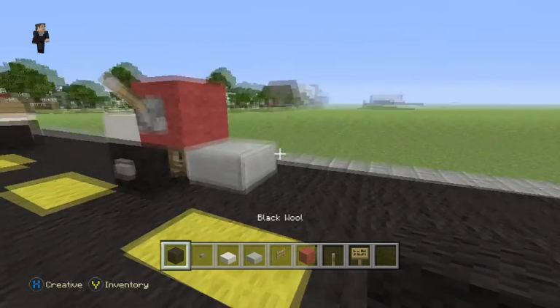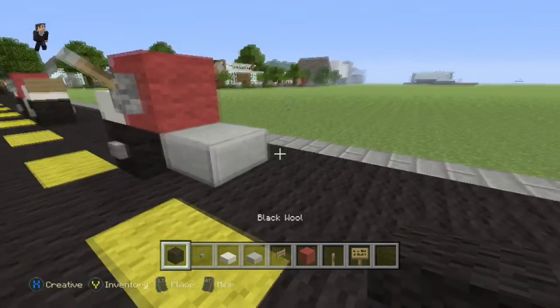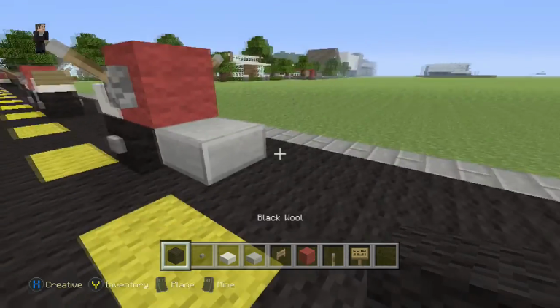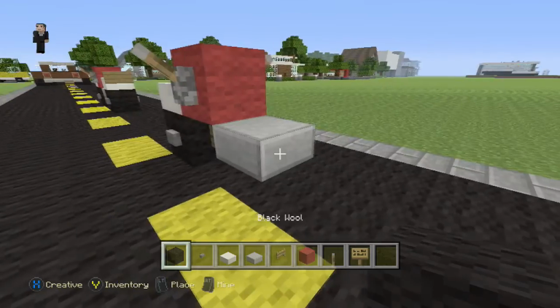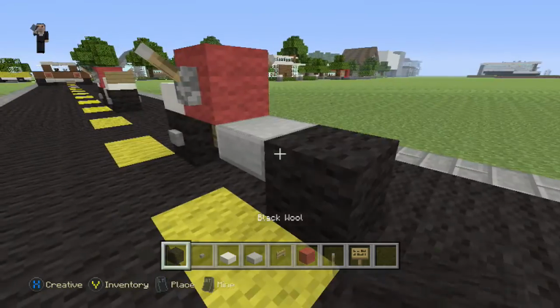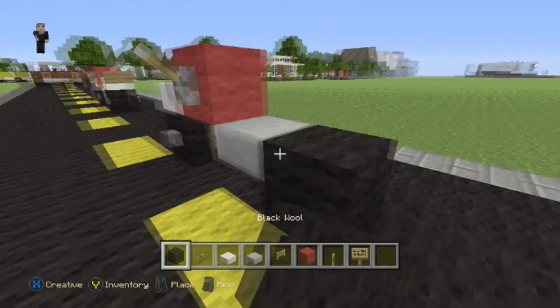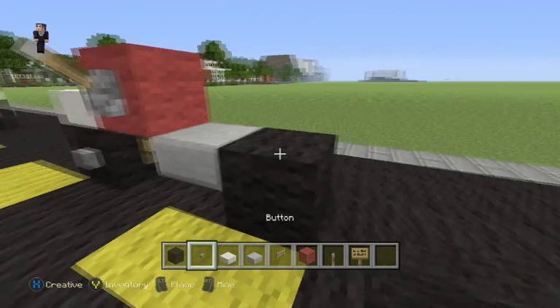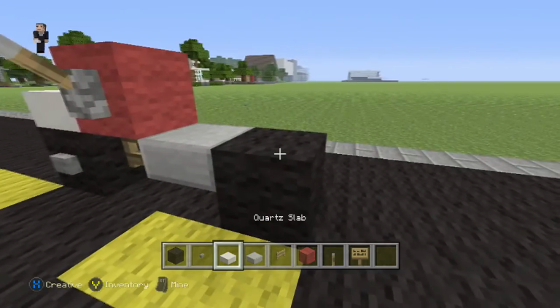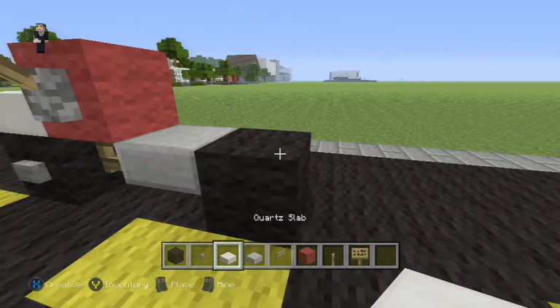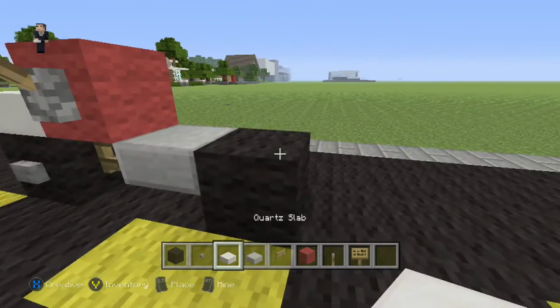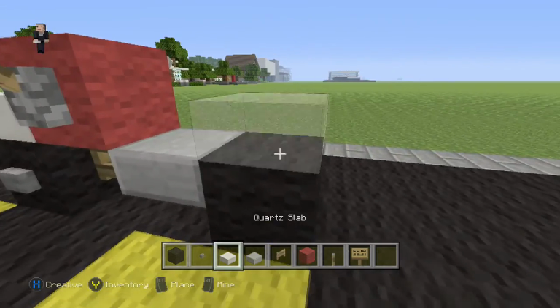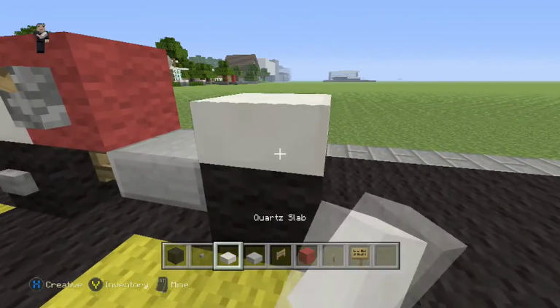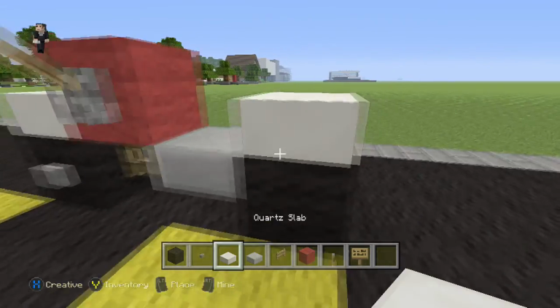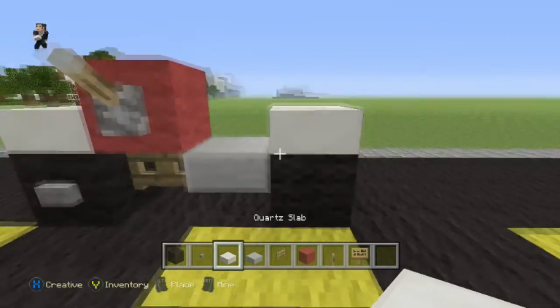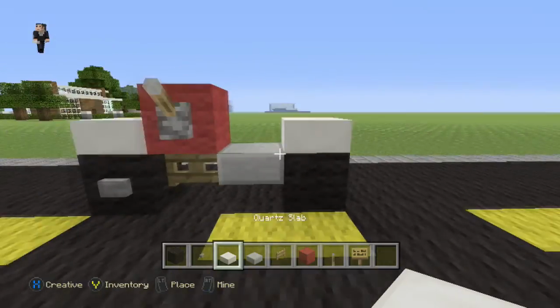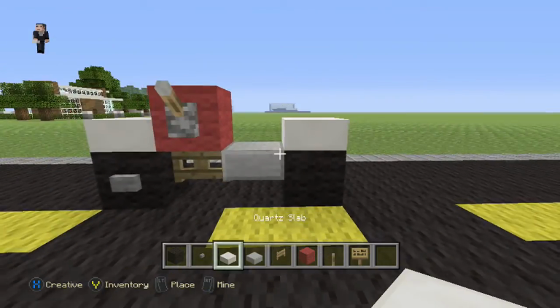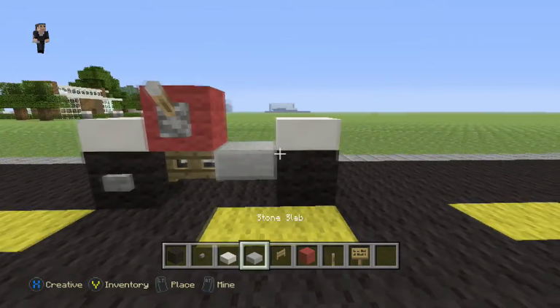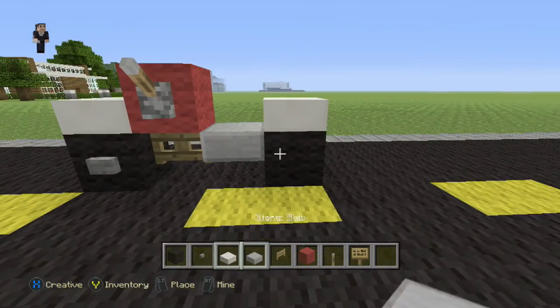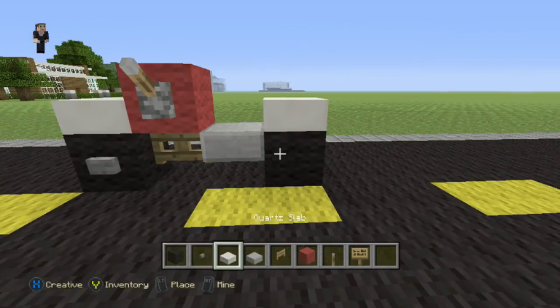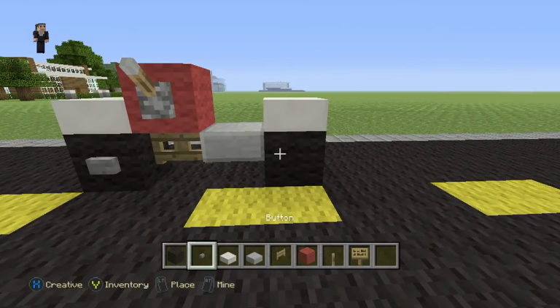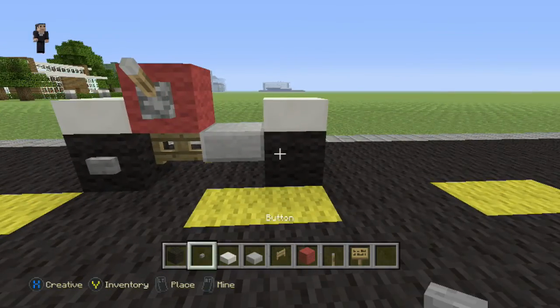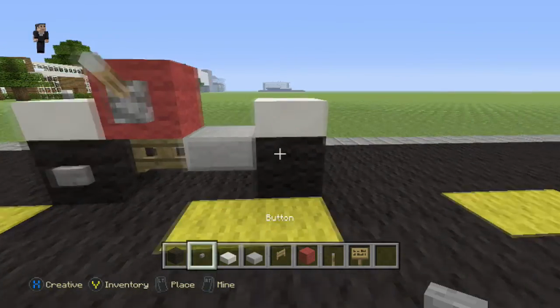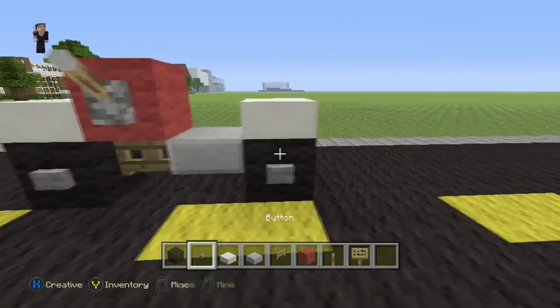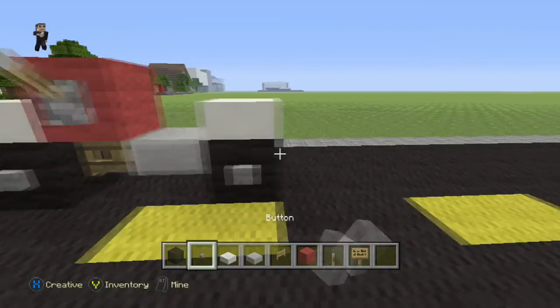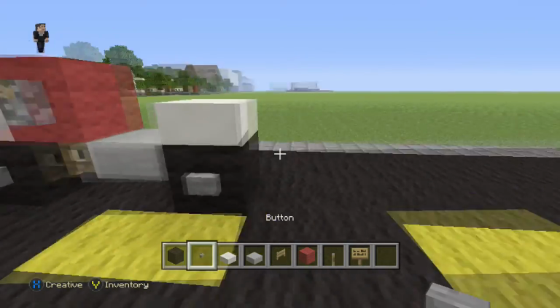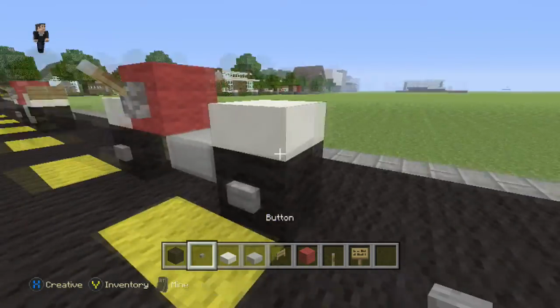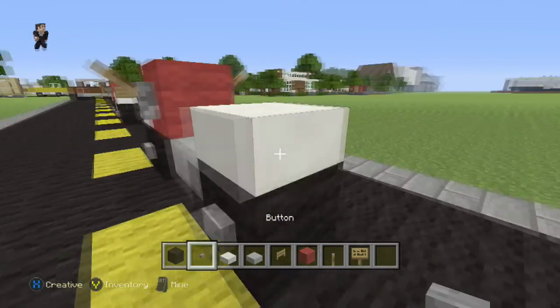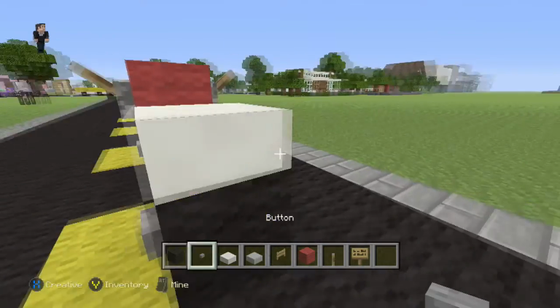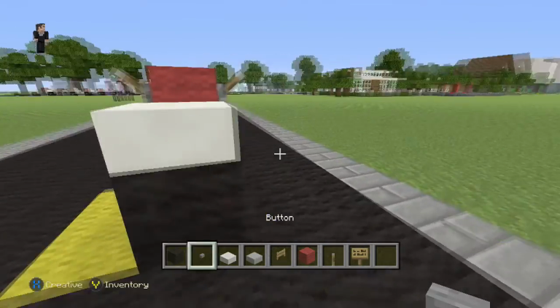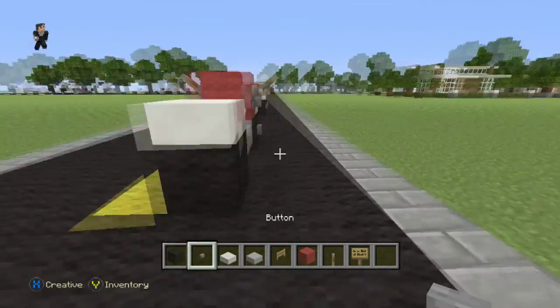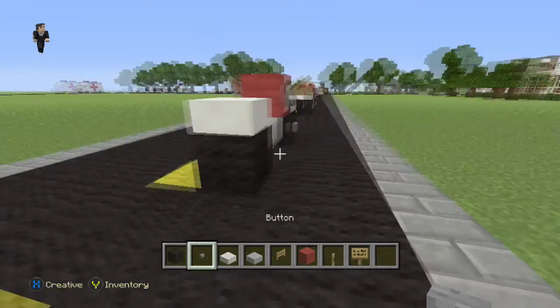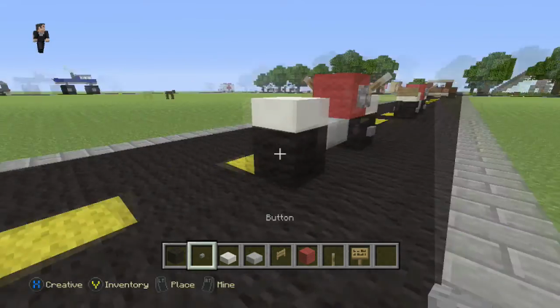And now our black wool goes behind it — that's going to be our rear tire. Our white quartz slab goes on the top, and buttons on either side.